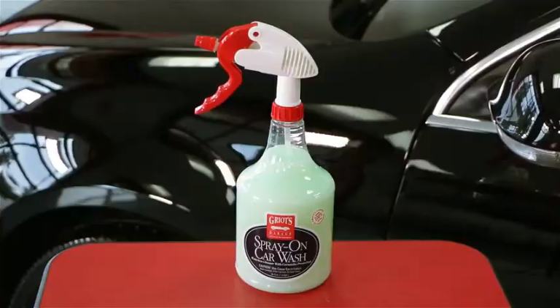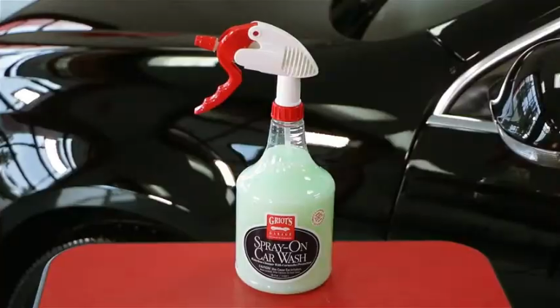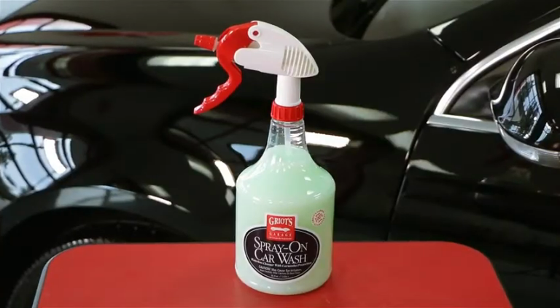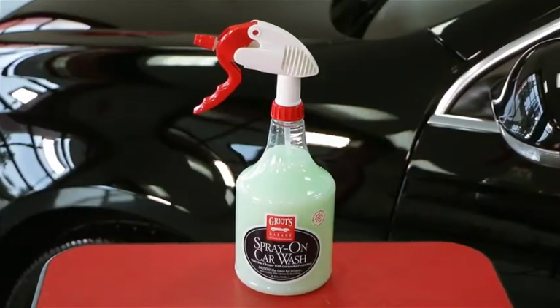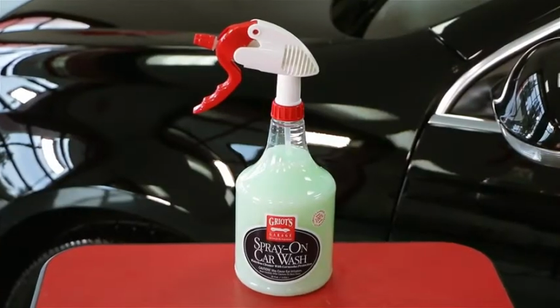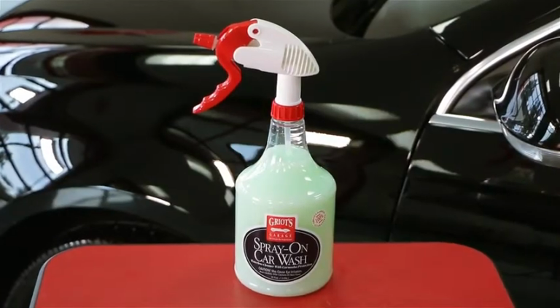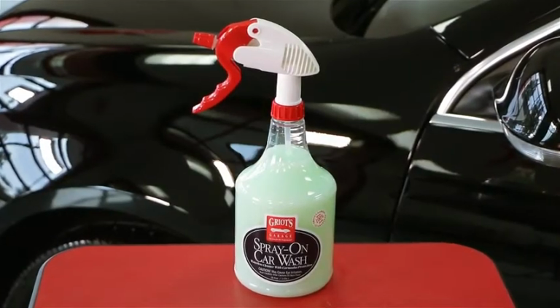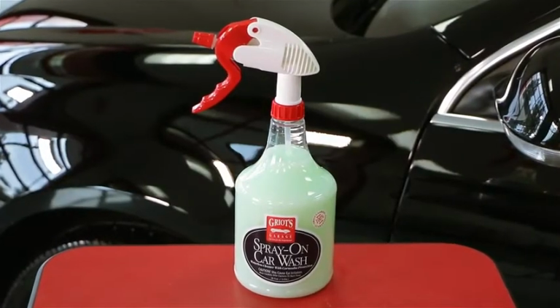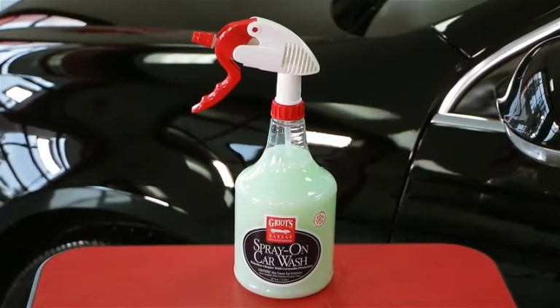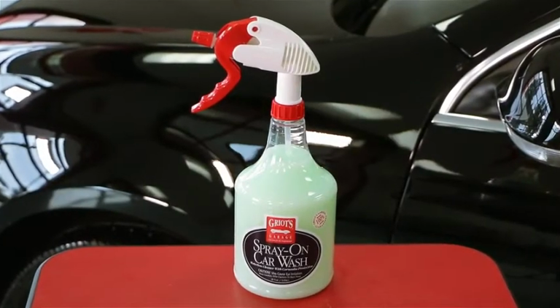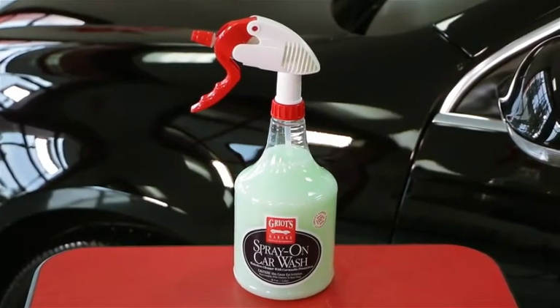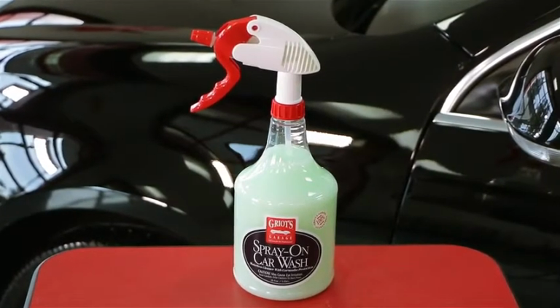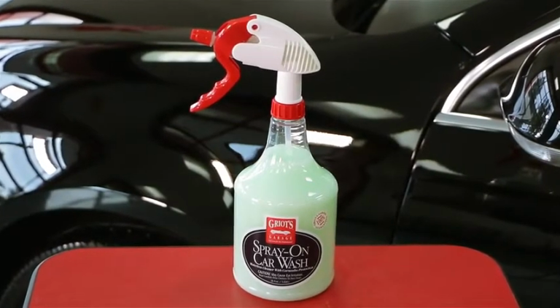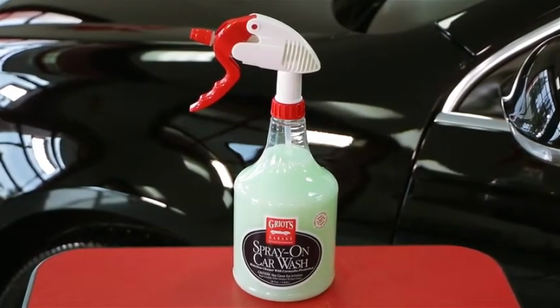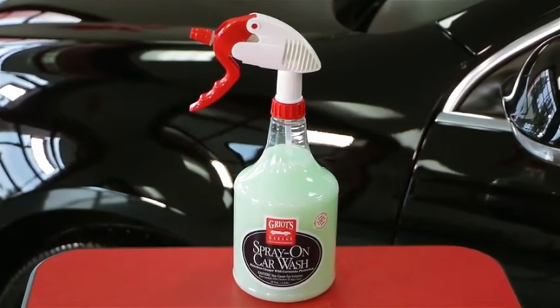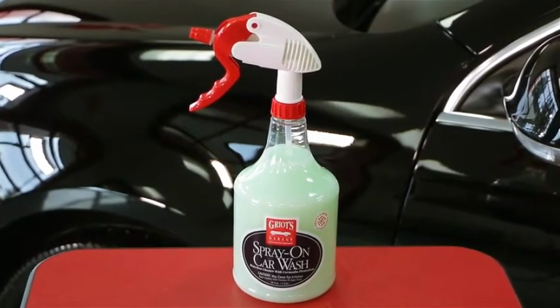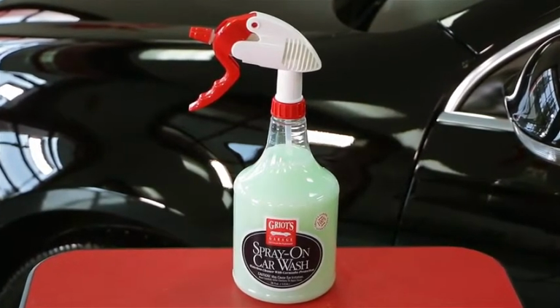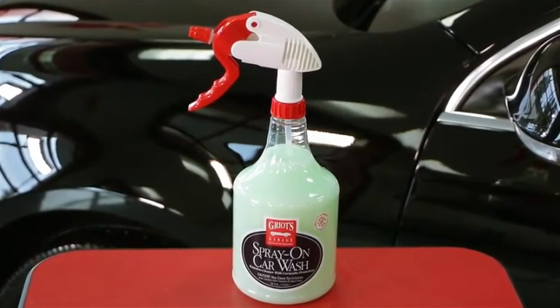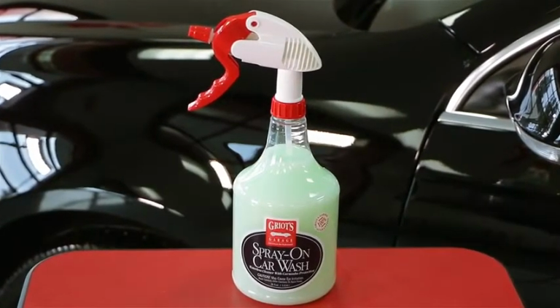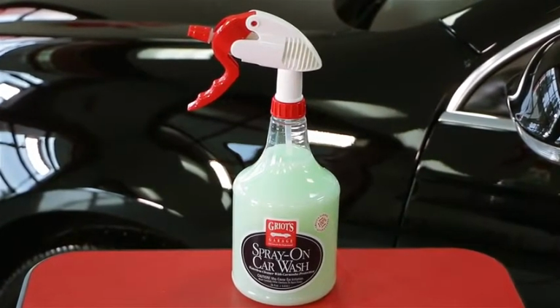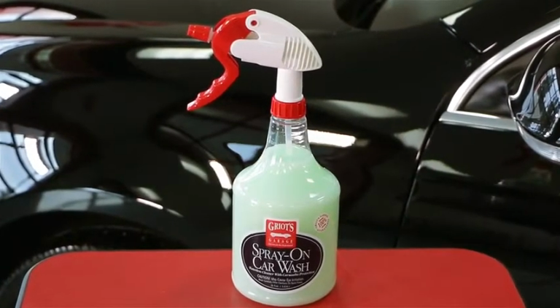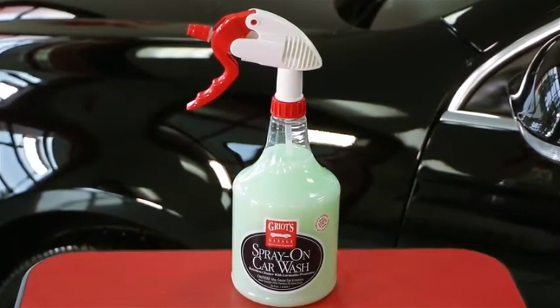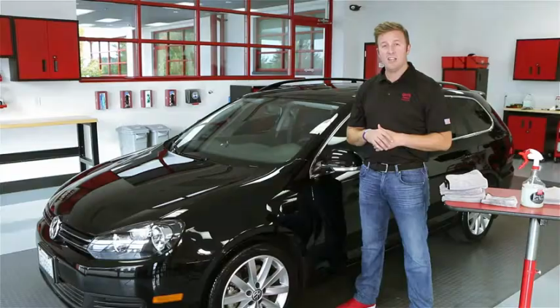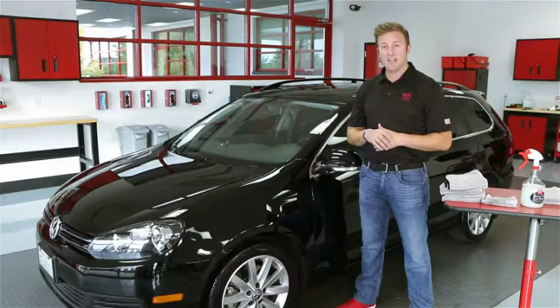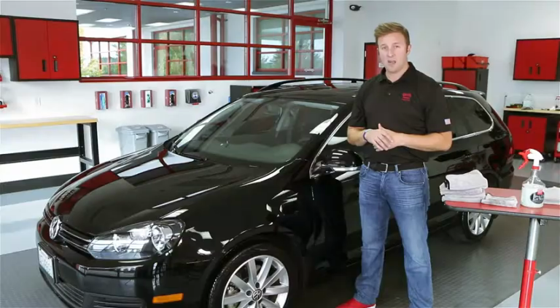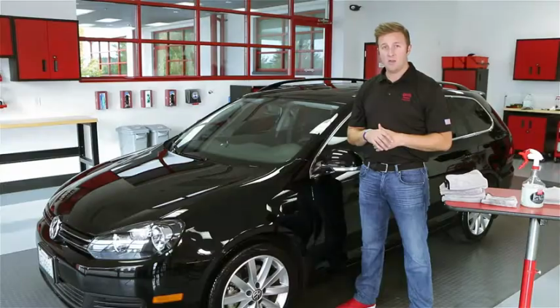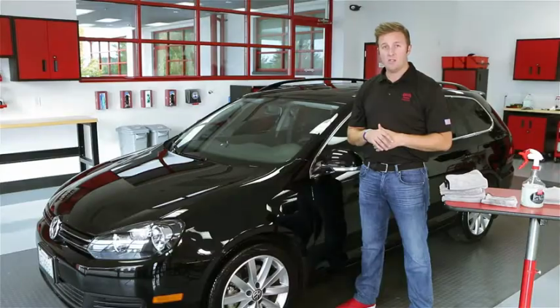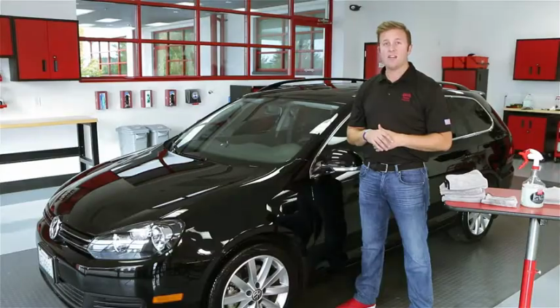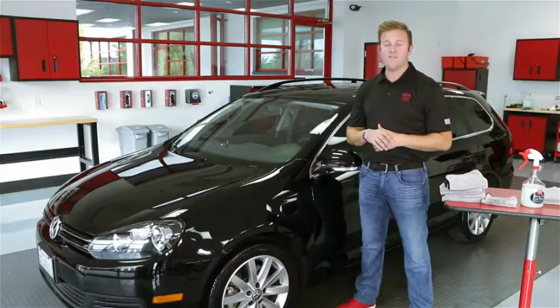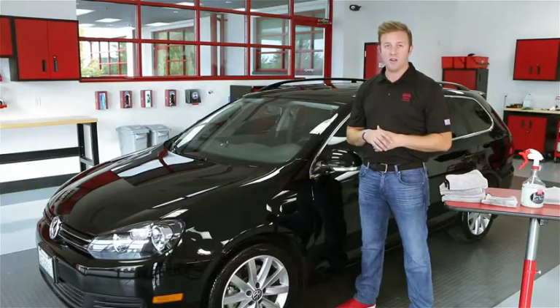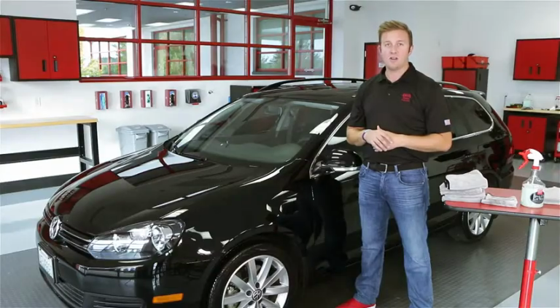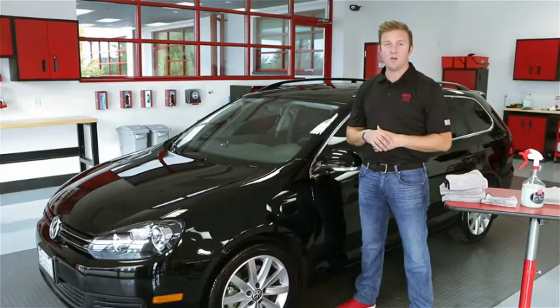For more information on spray-on car wash, be sure to visit griotsgarage.com. And as always, have fun in your garage.